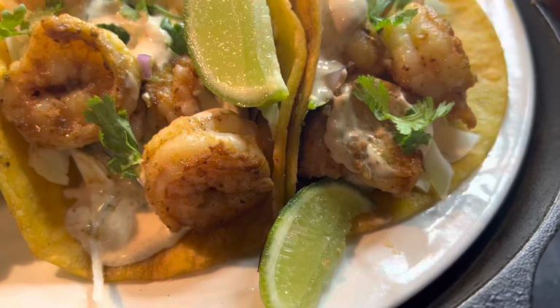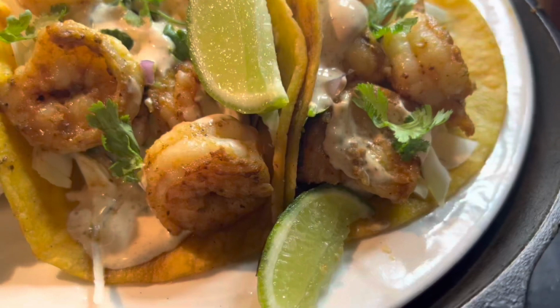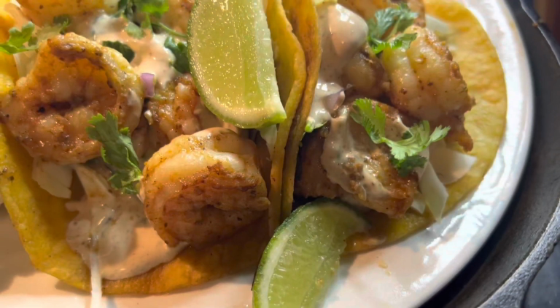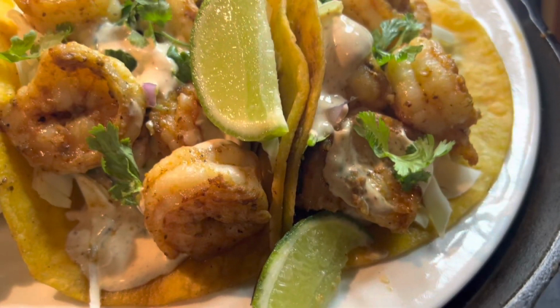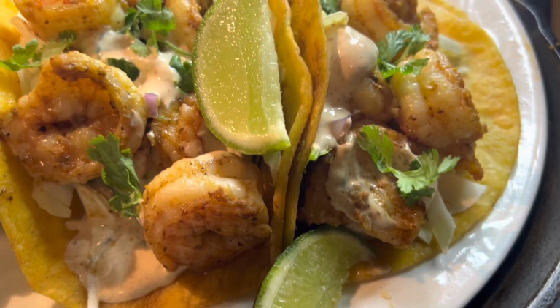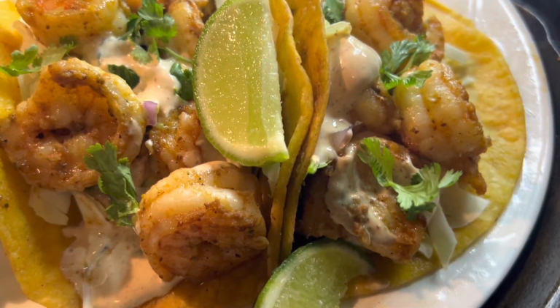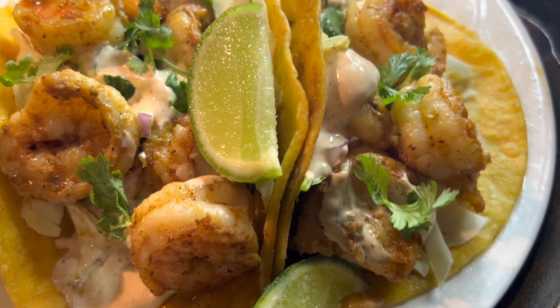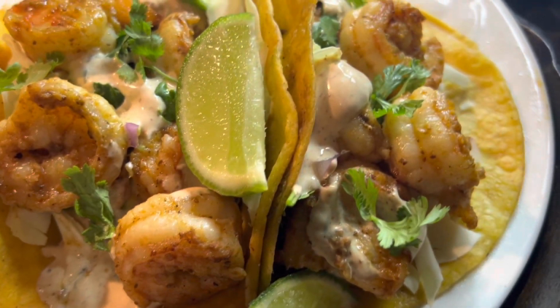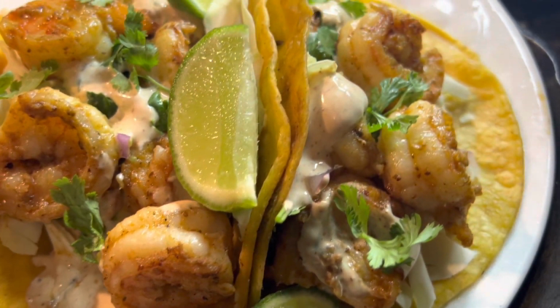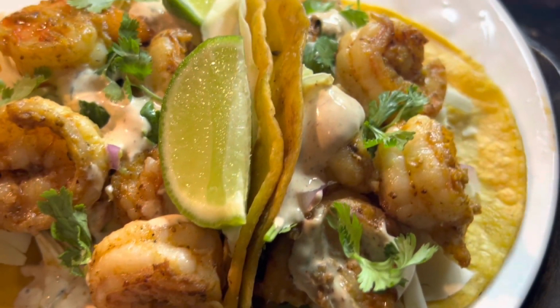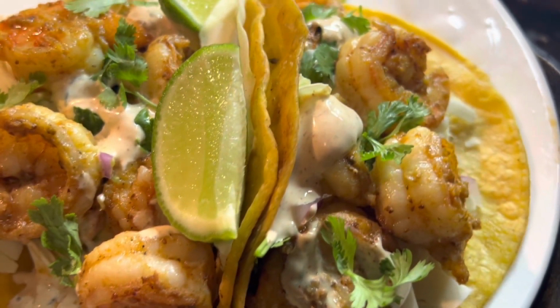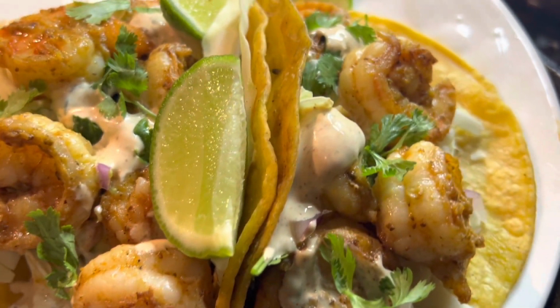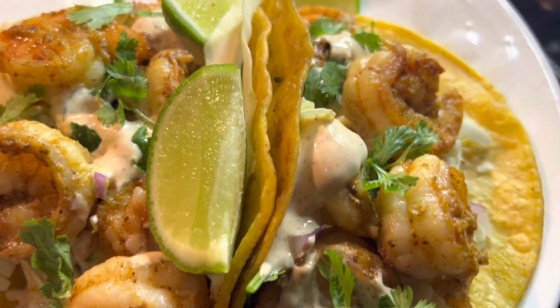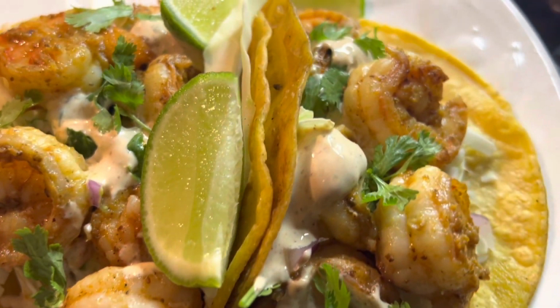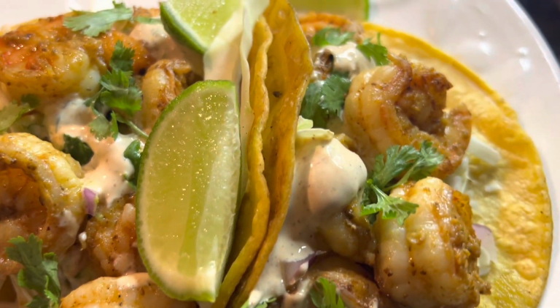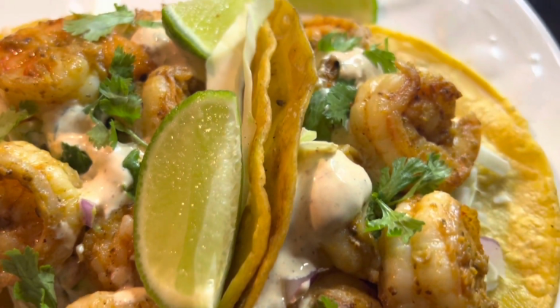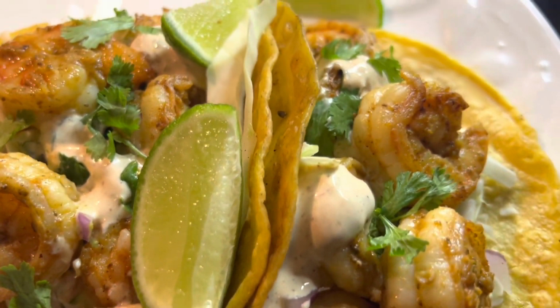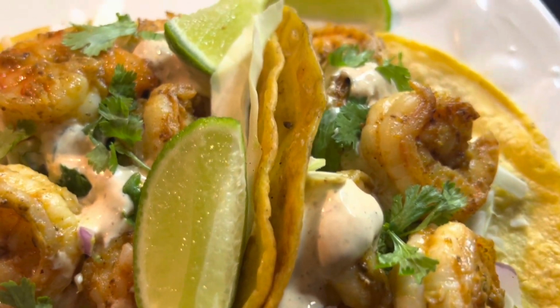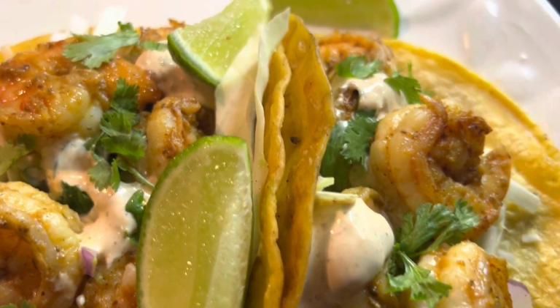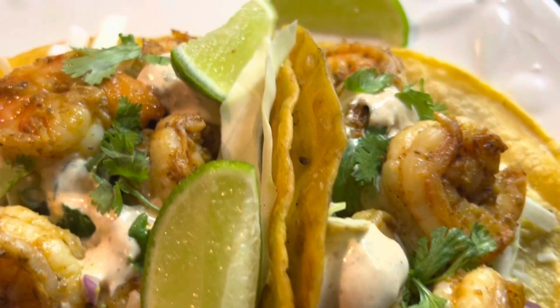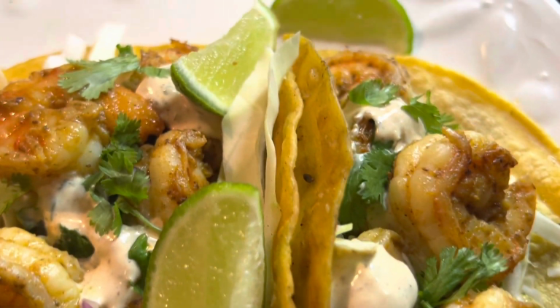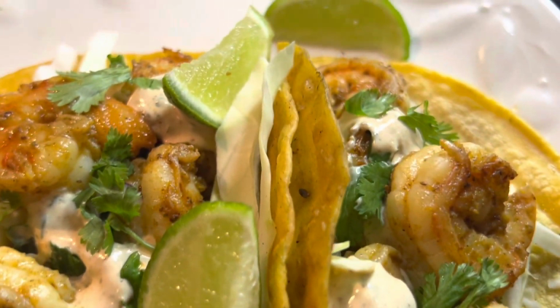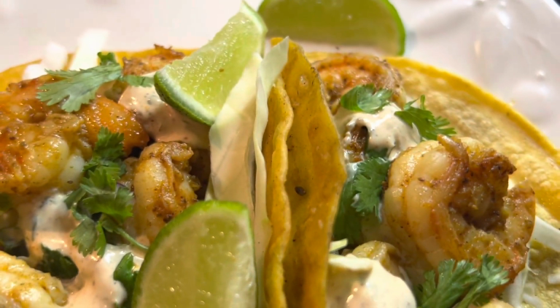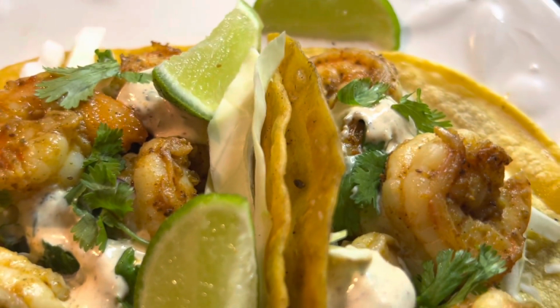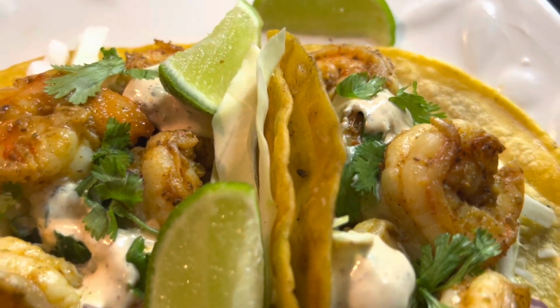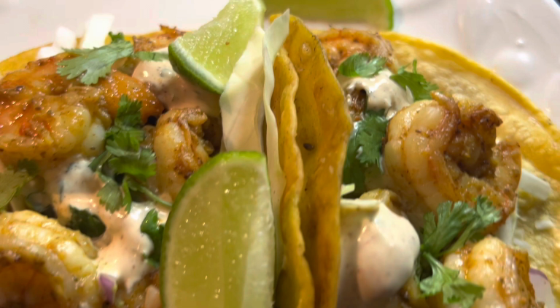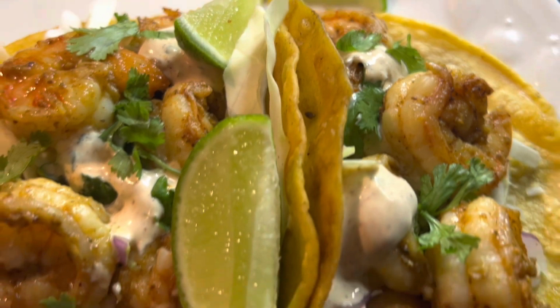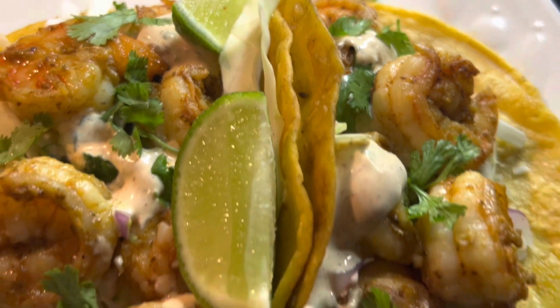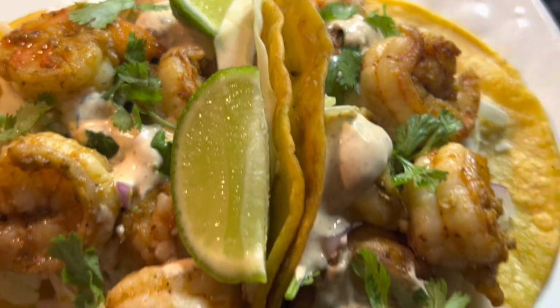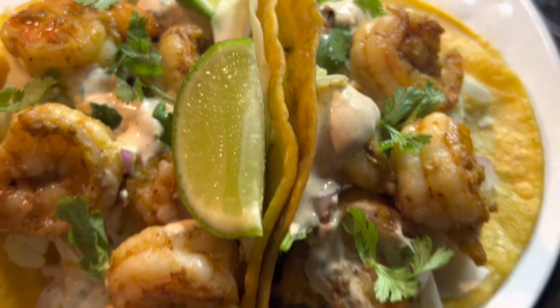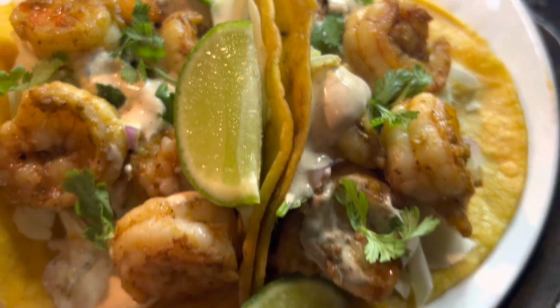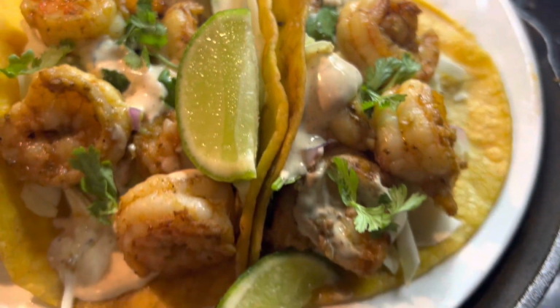Hey everyone, welcome, welcome. Today we're going to make some shrimp tacos. Stay tuned.